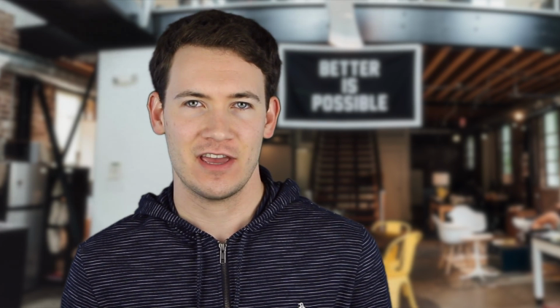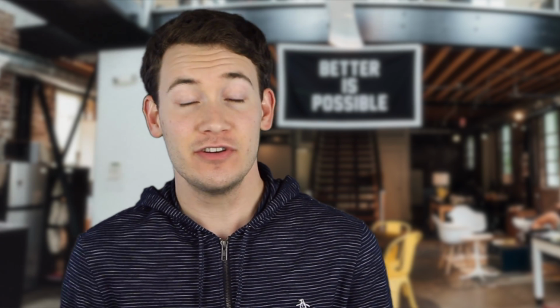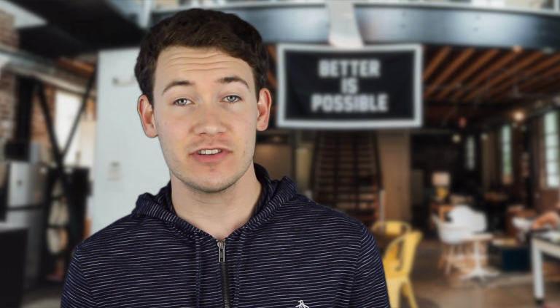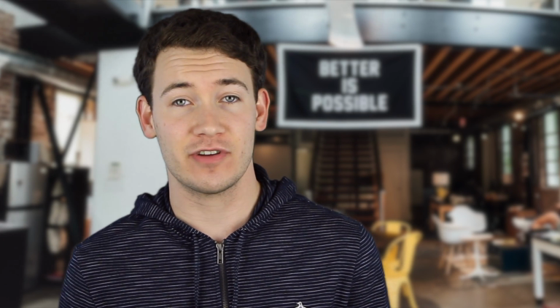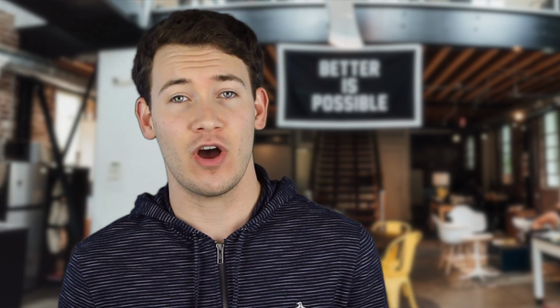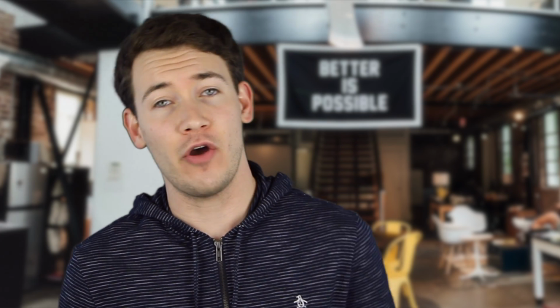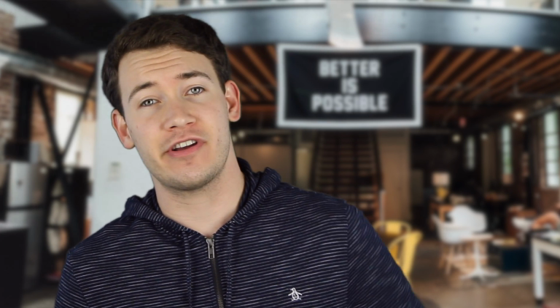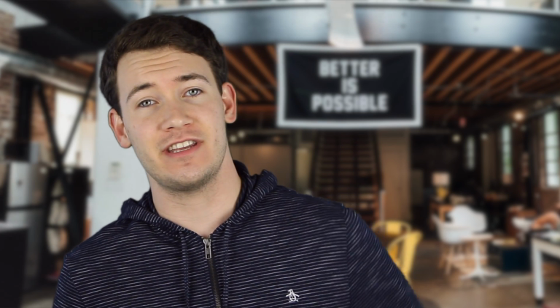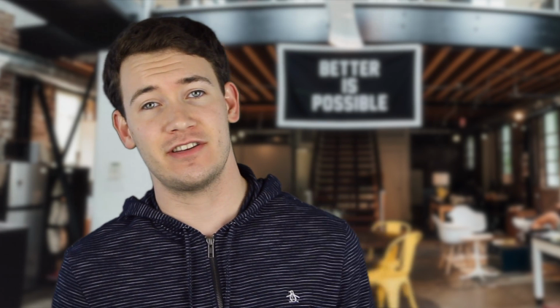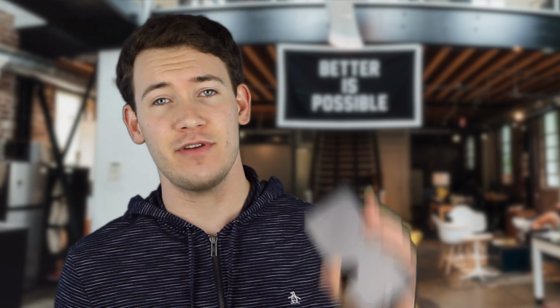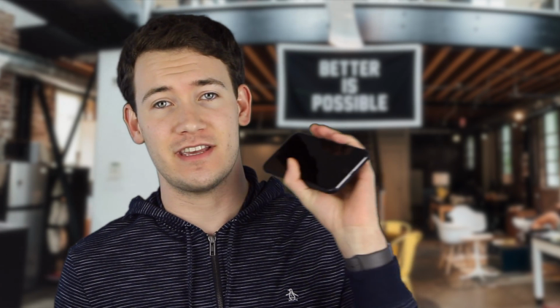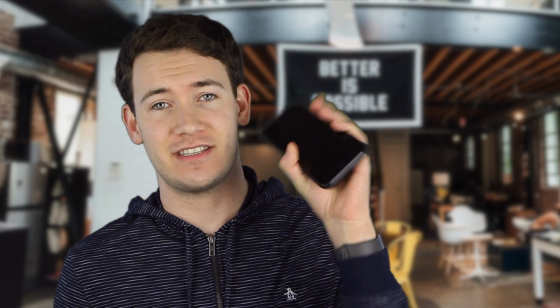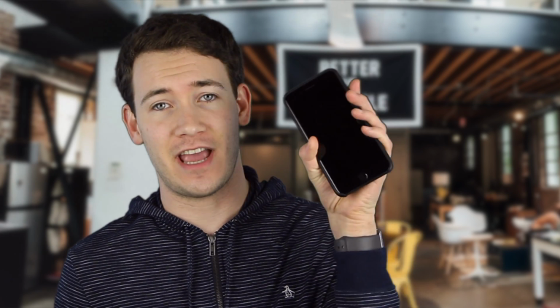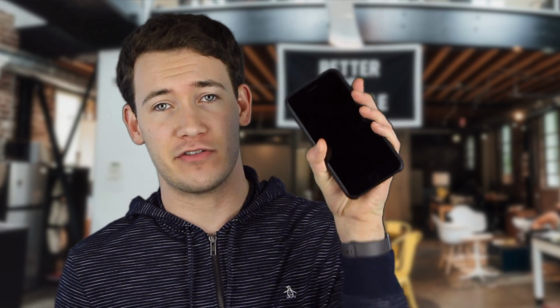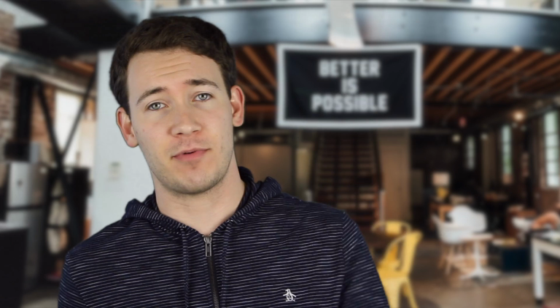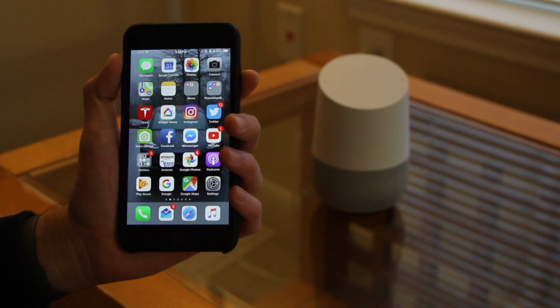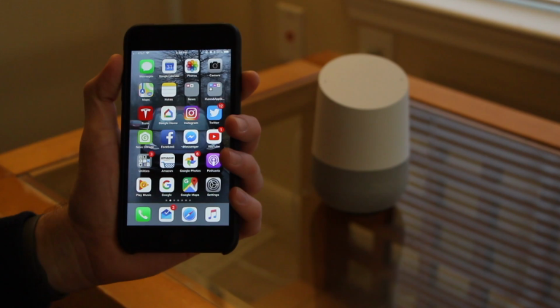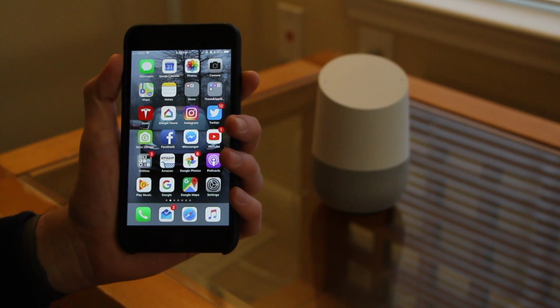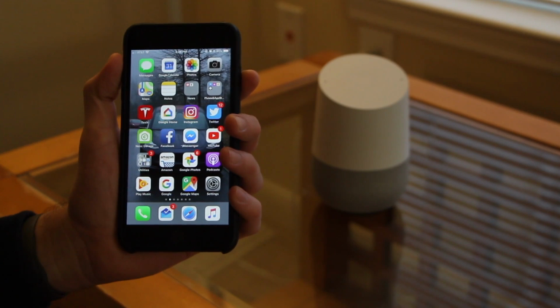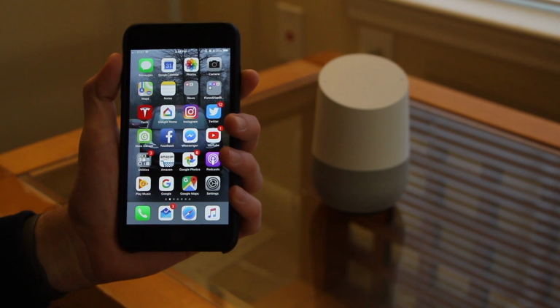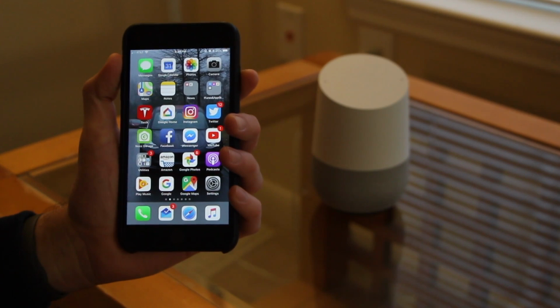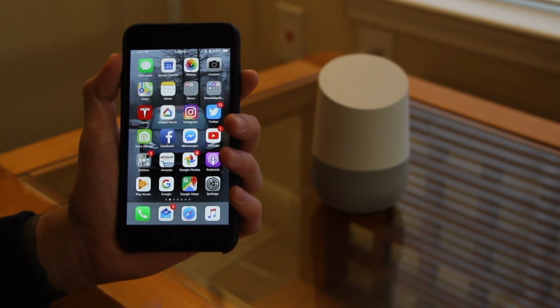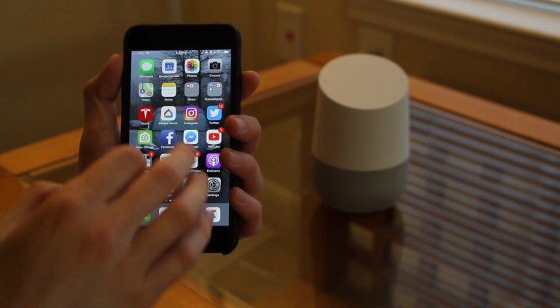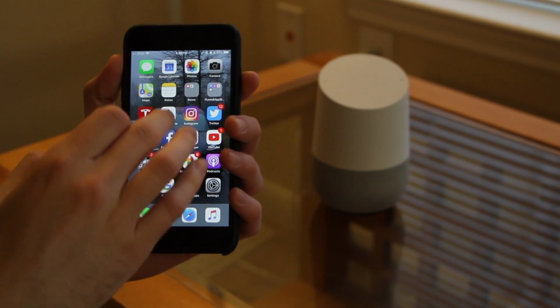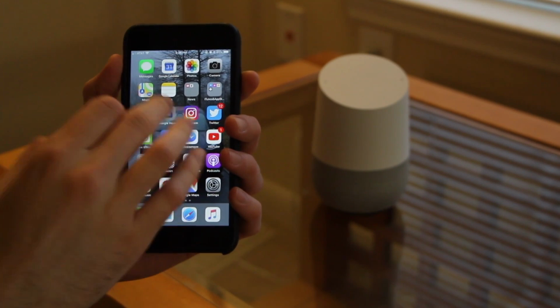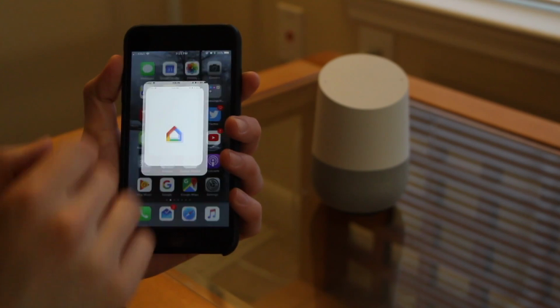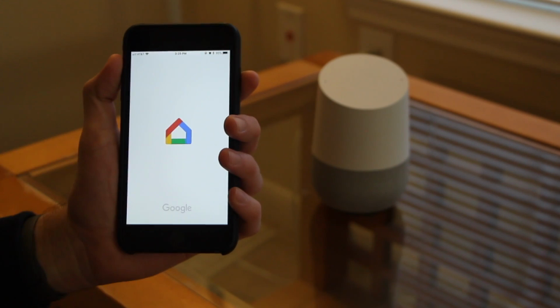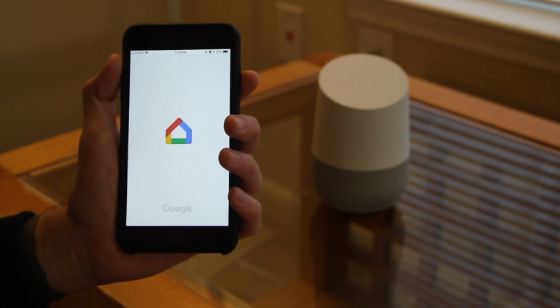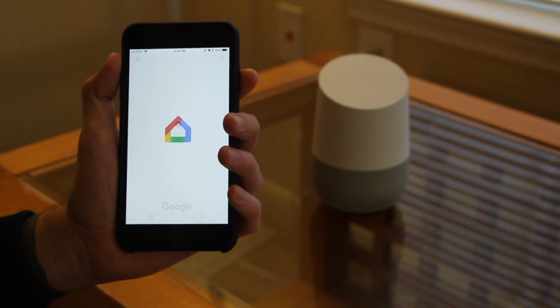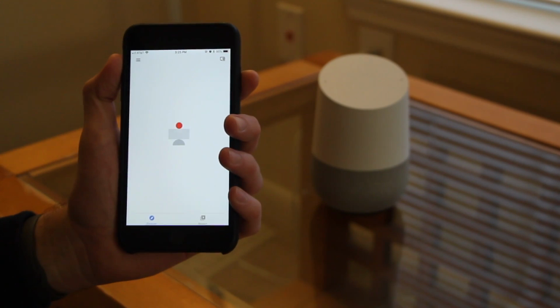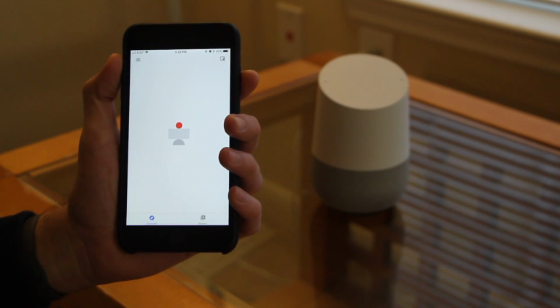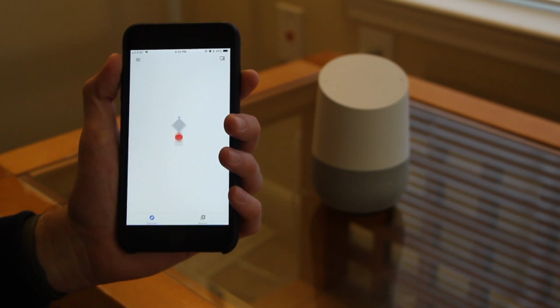To do this, all you're going to need to do is take out your smartphone and go ahead and open up the Google Home app.